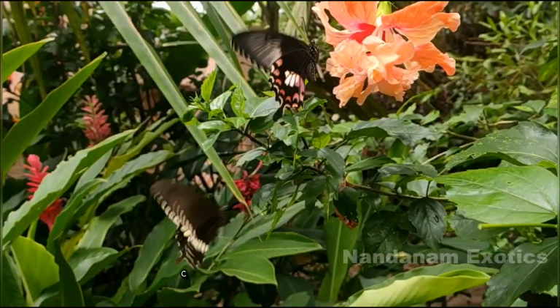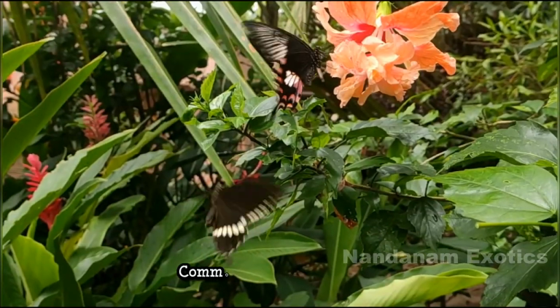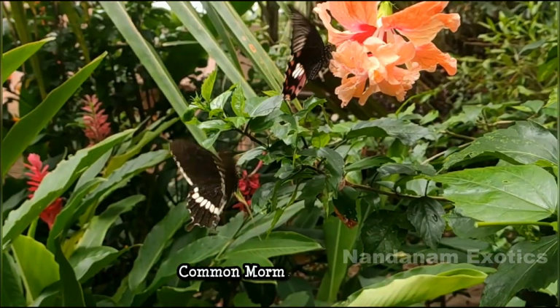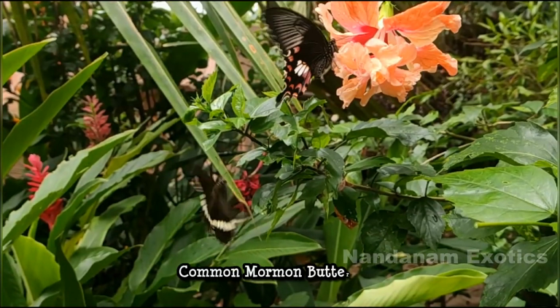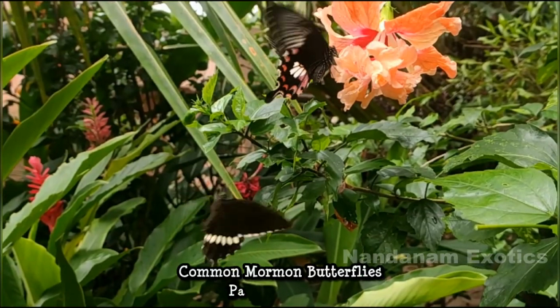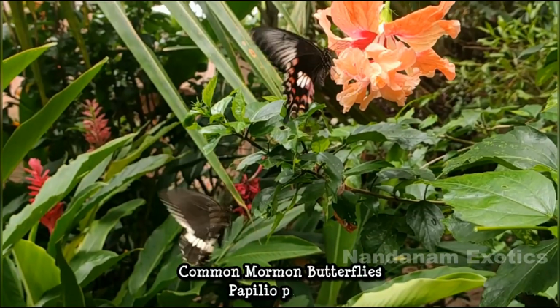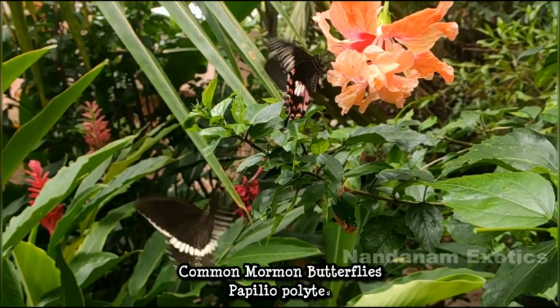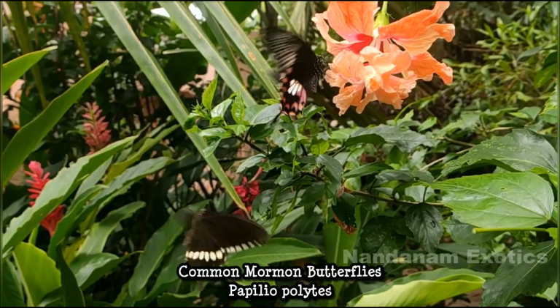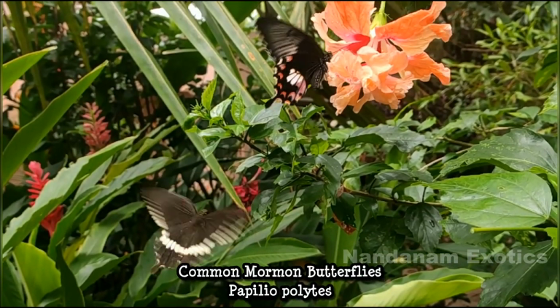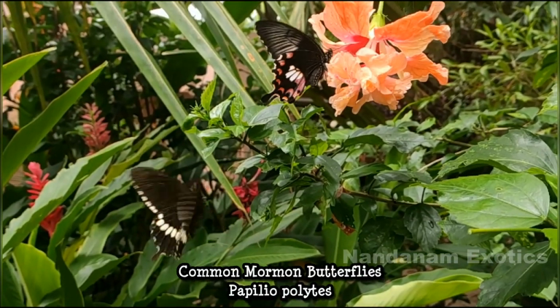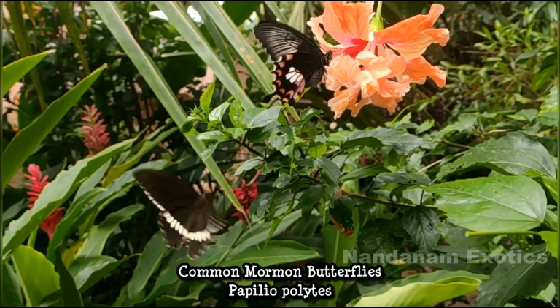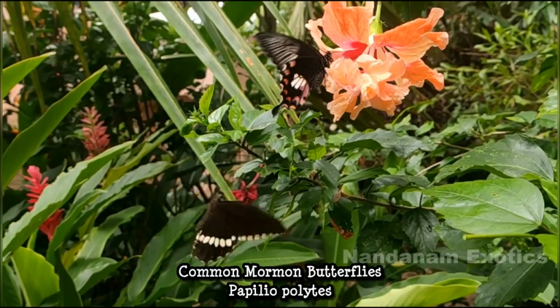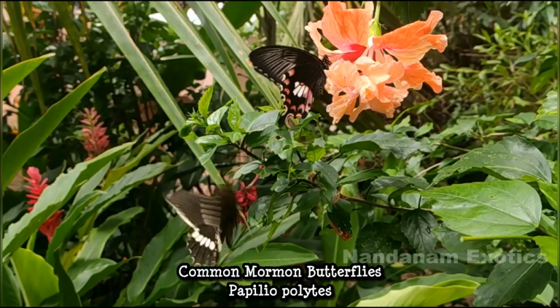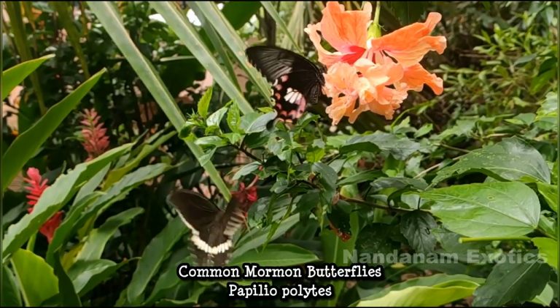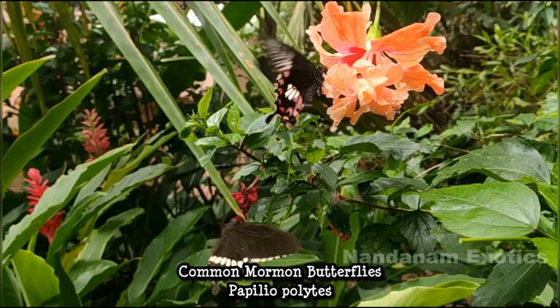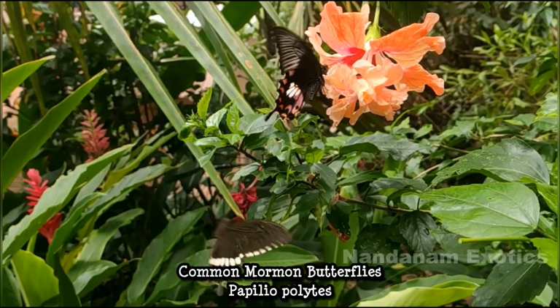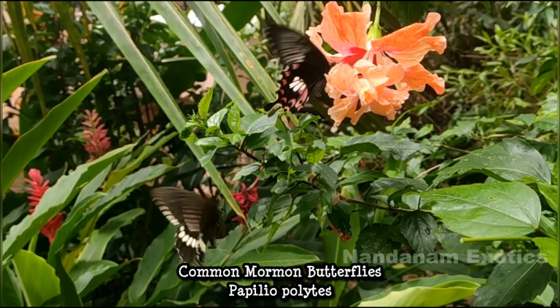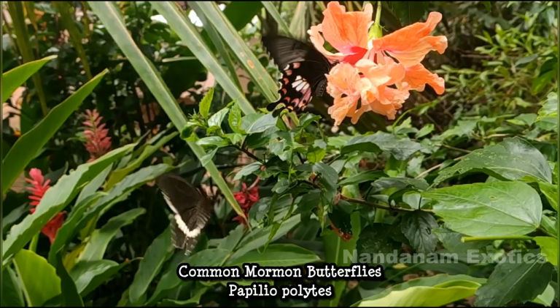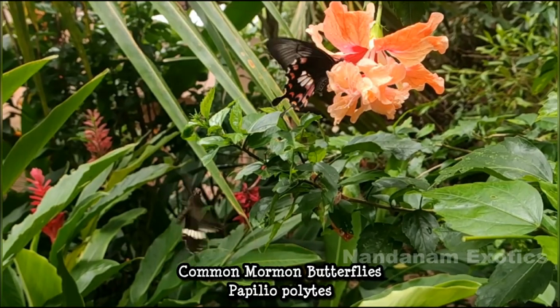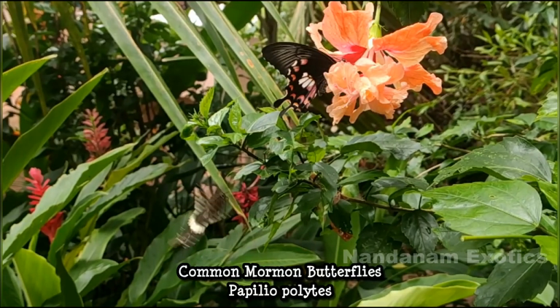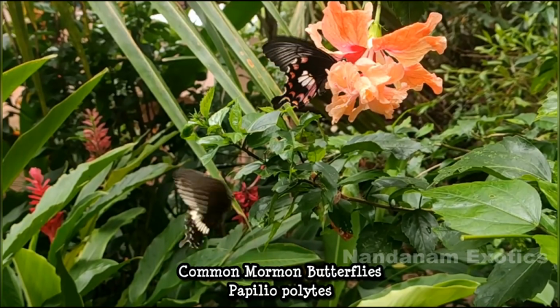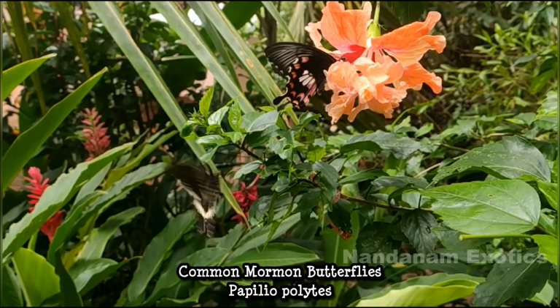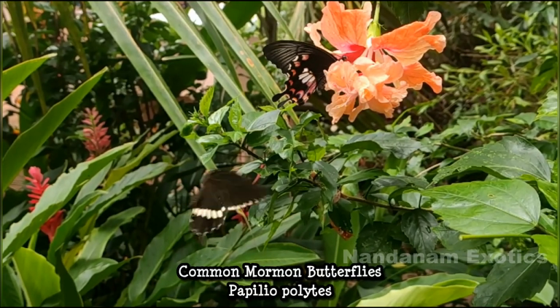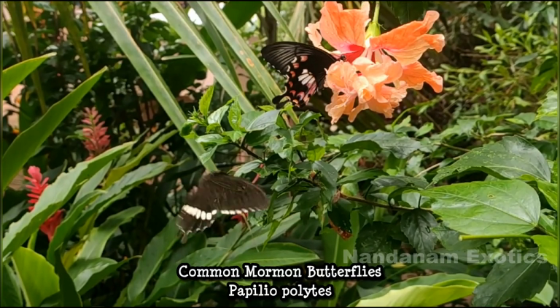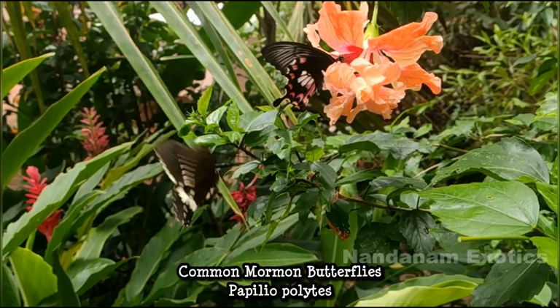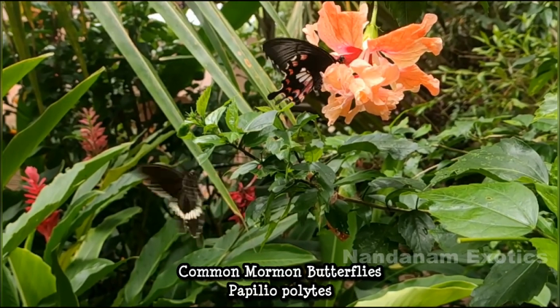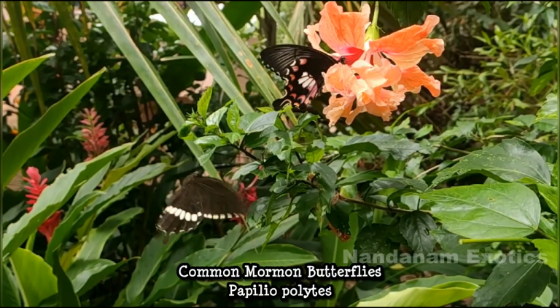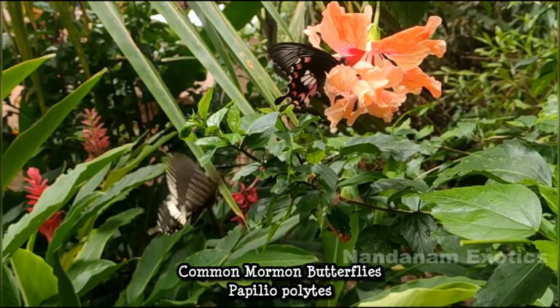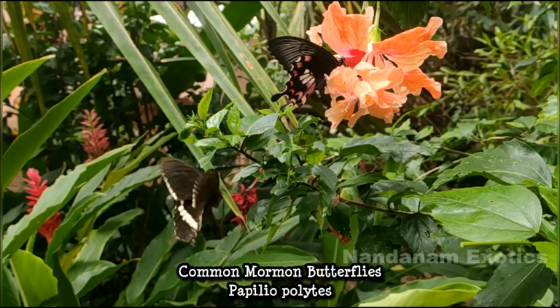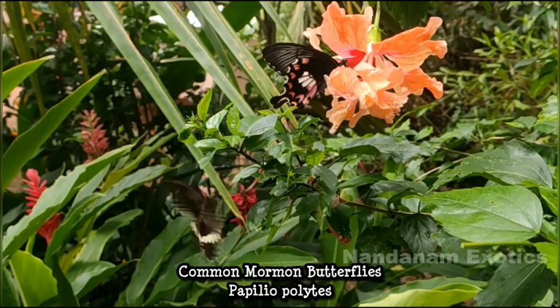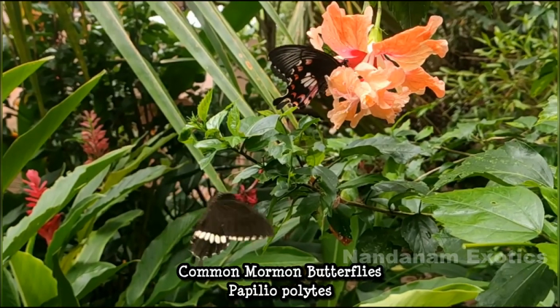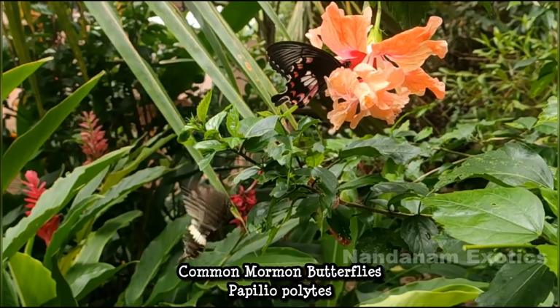Let's start things off with this beautiful couple of Mormon butterflies that were kind enough to pause for the camera.